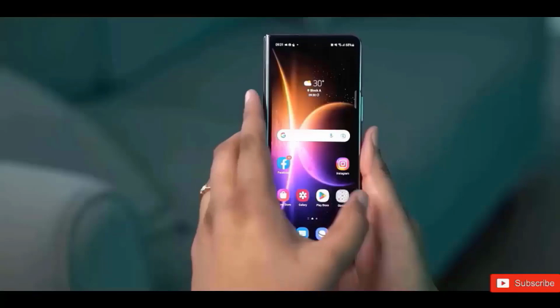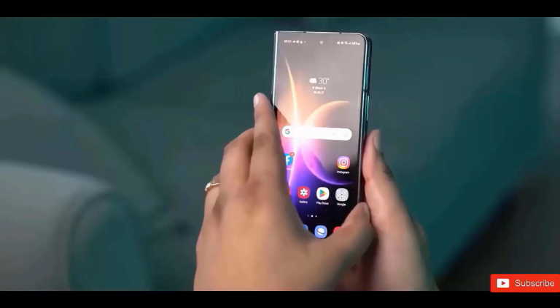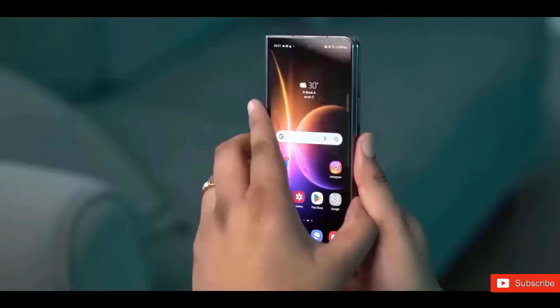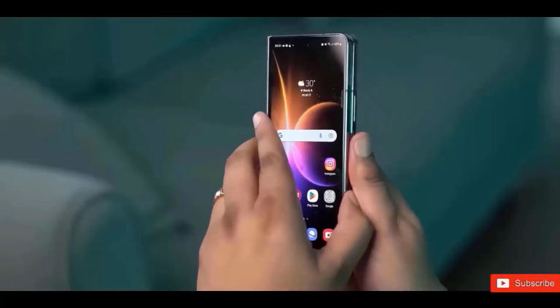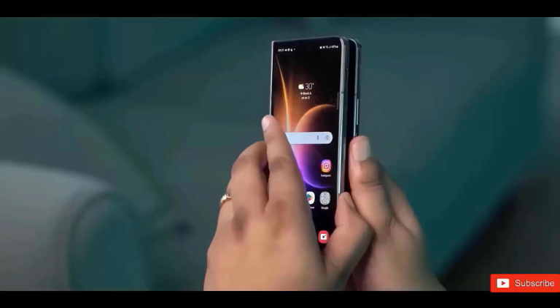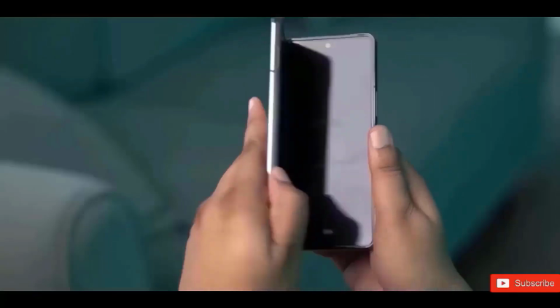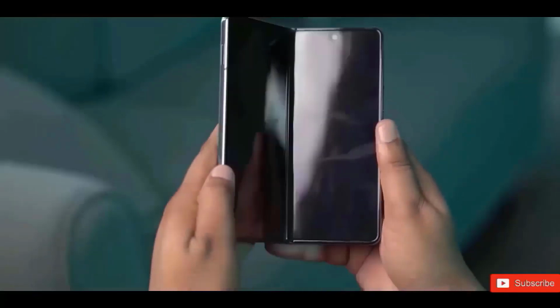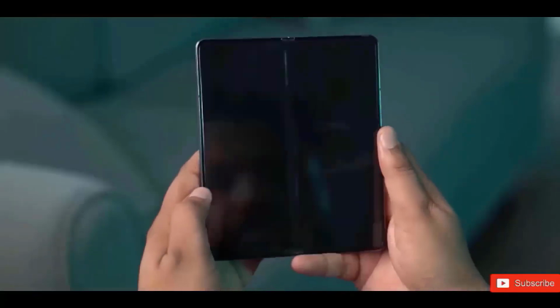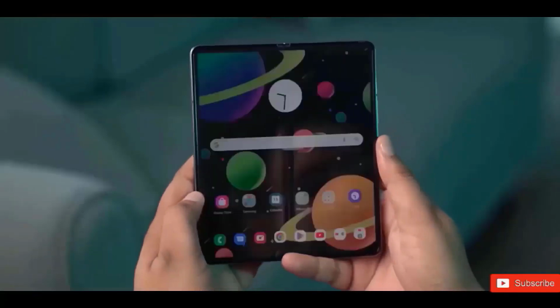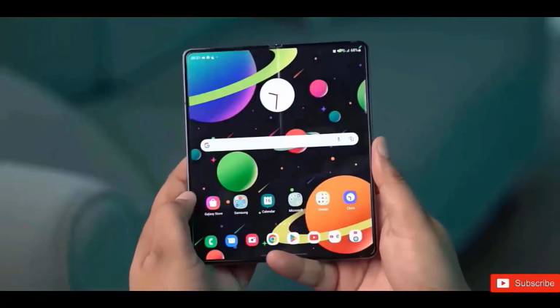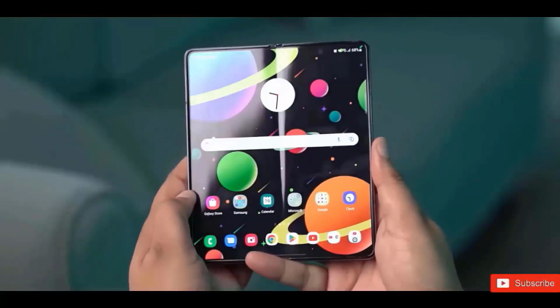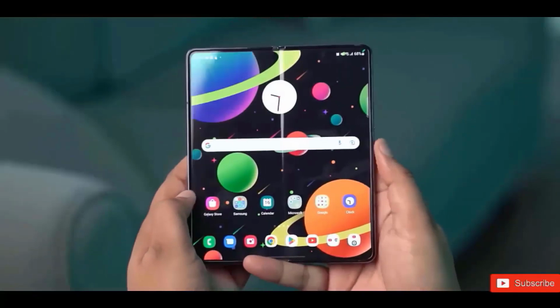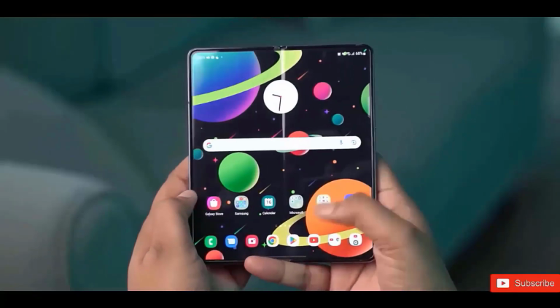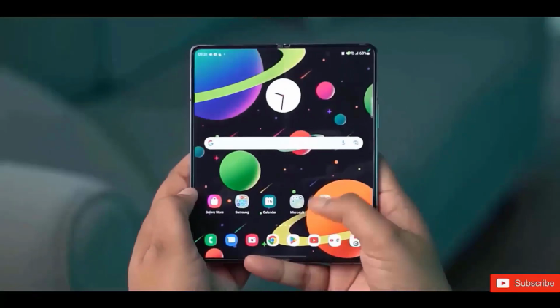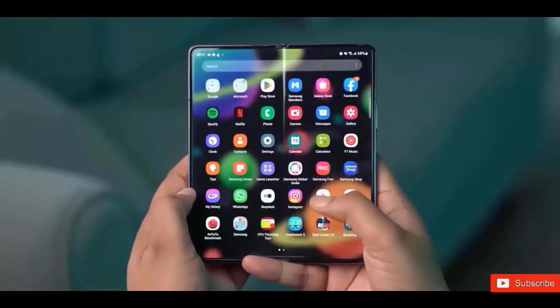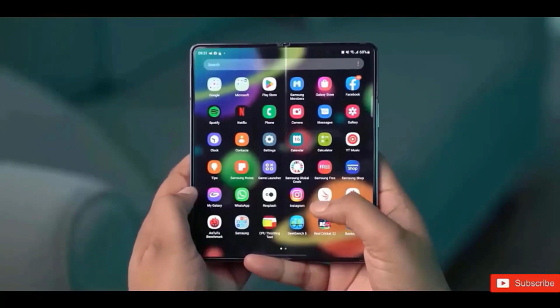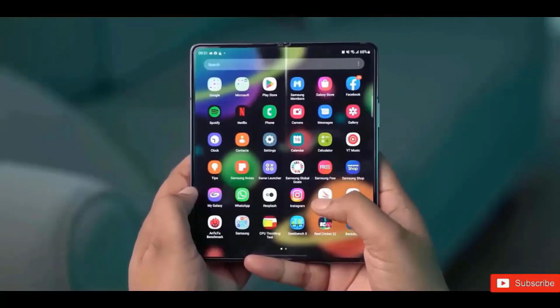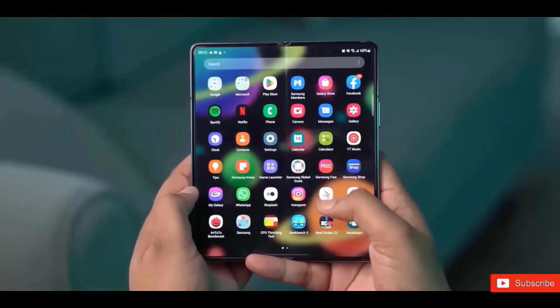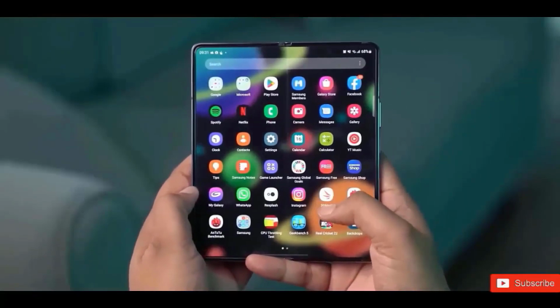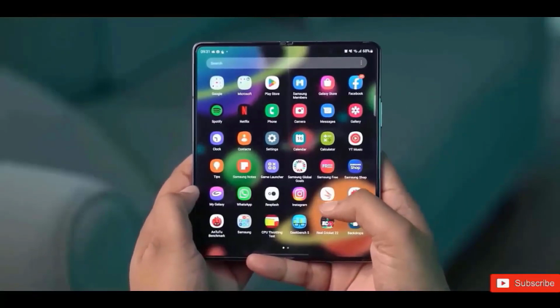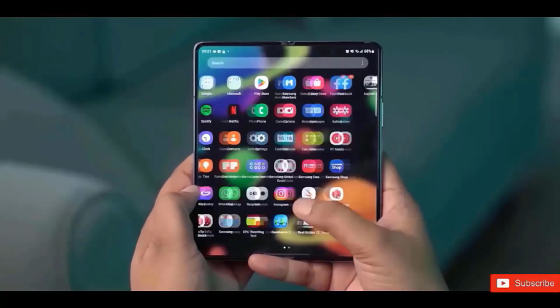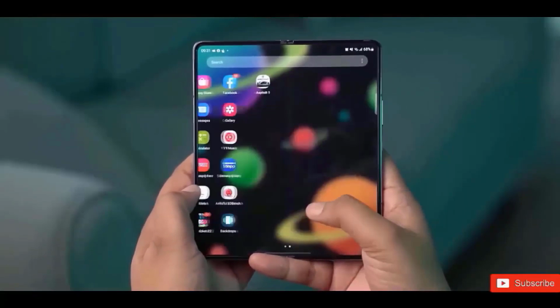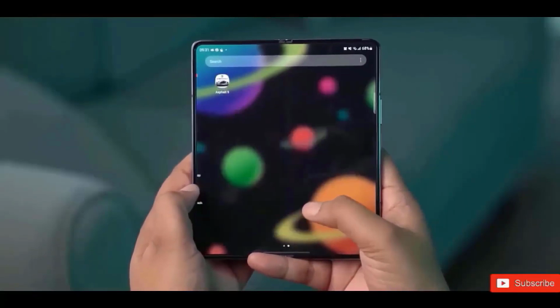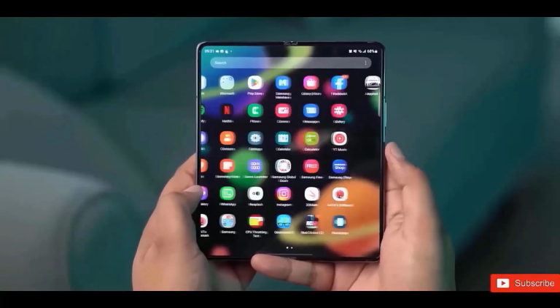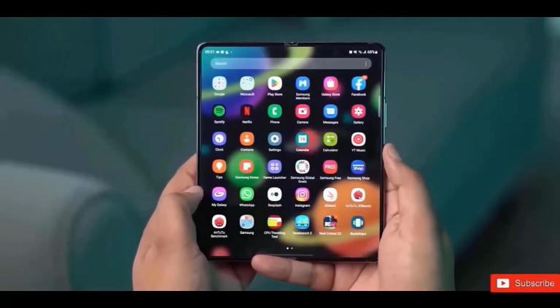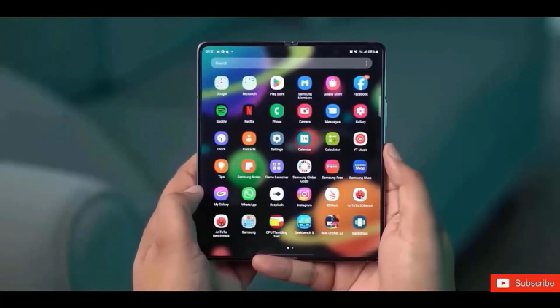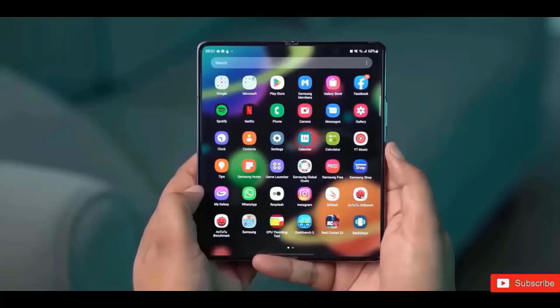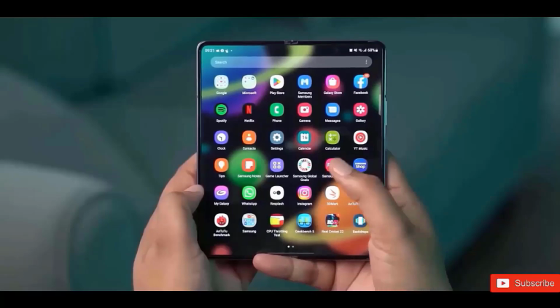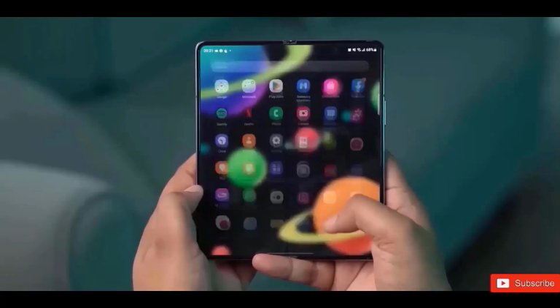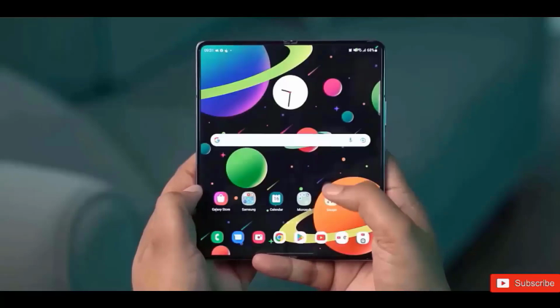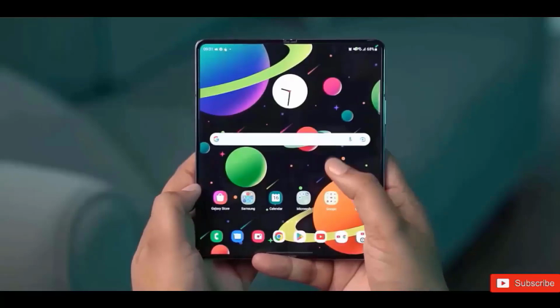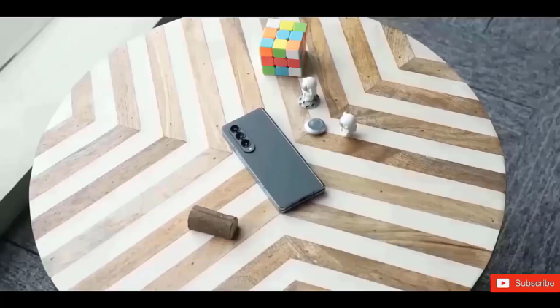The Galaxy Z Fold 6 is now out, and these 20 features show that it's a much larger upgrade than you may have imagined.